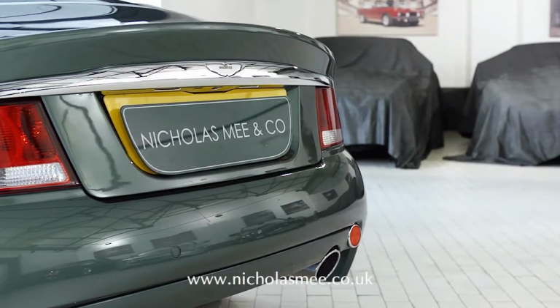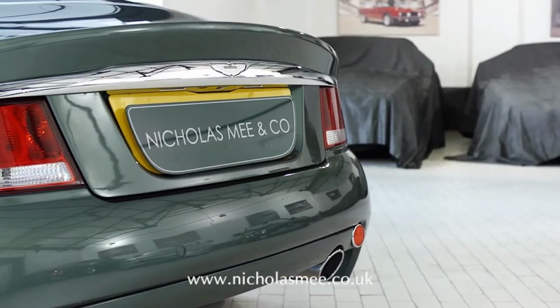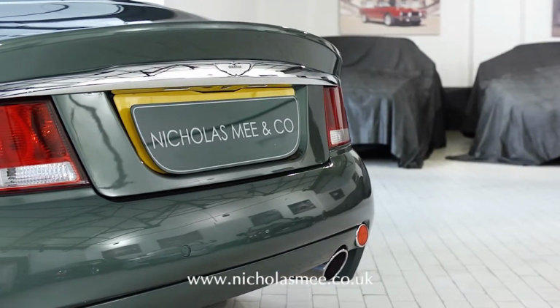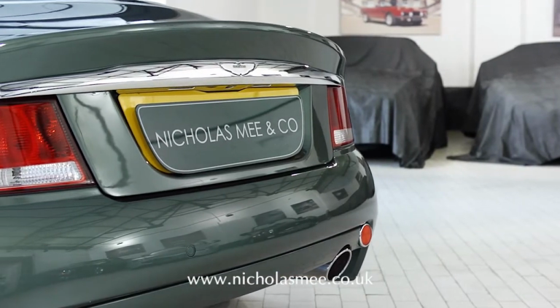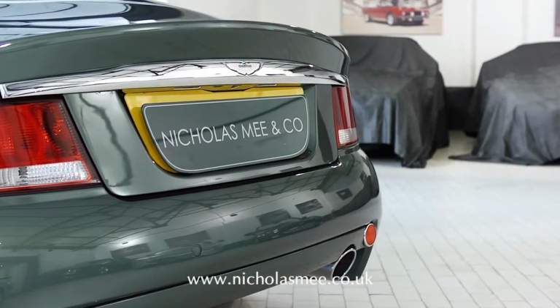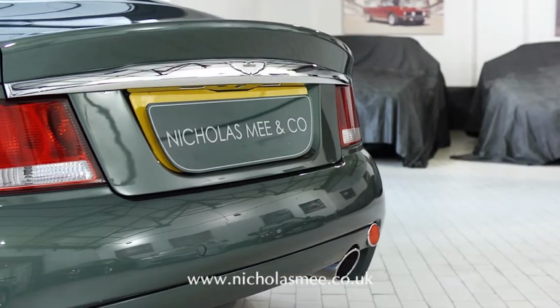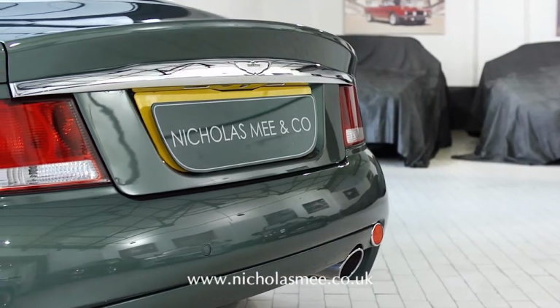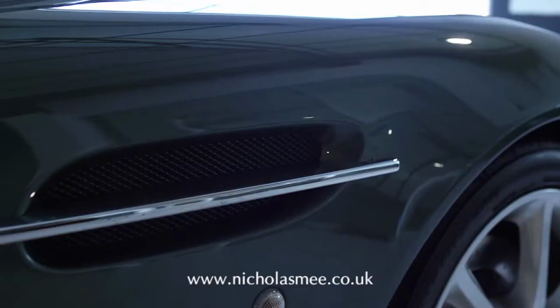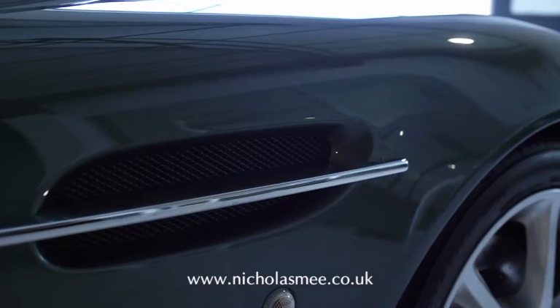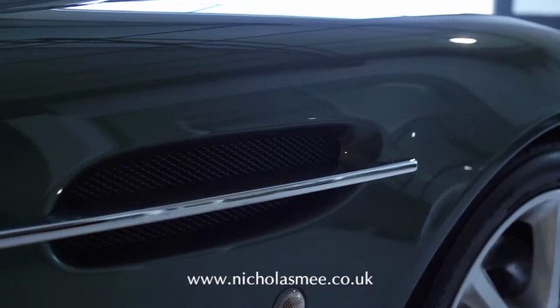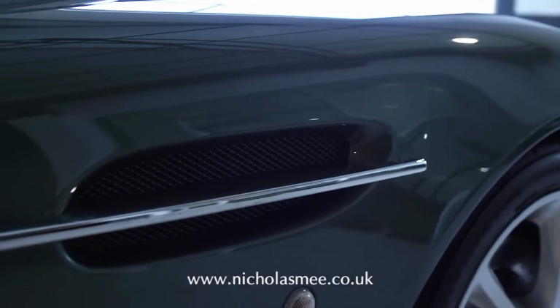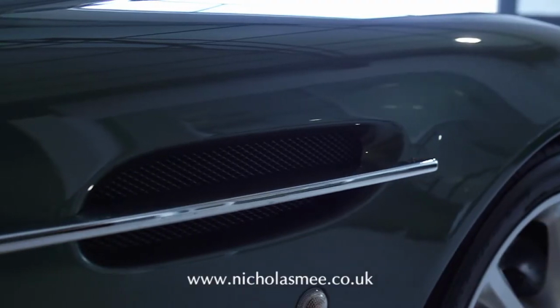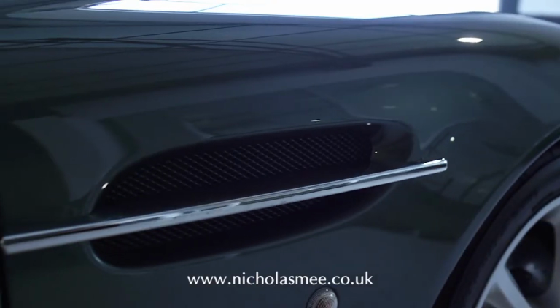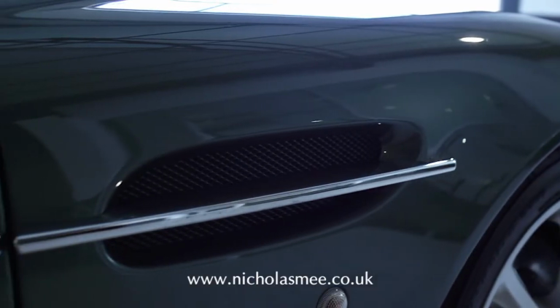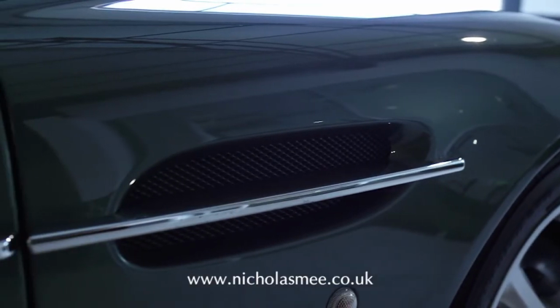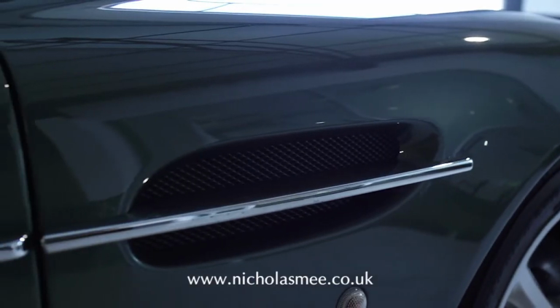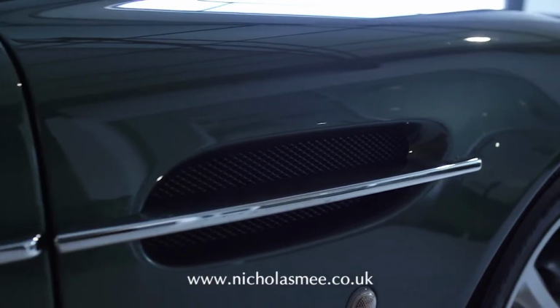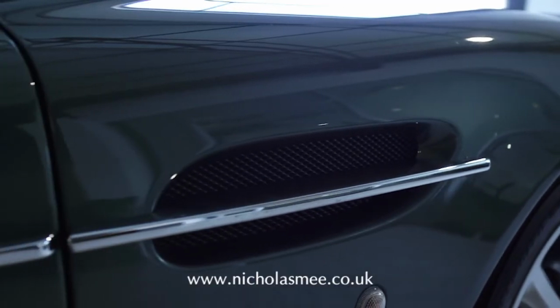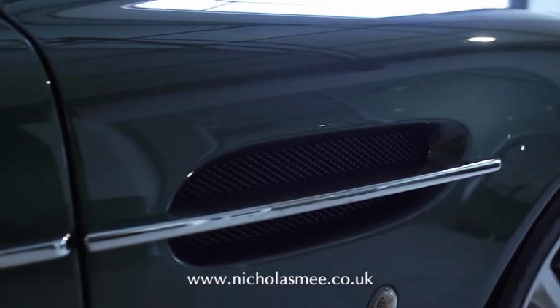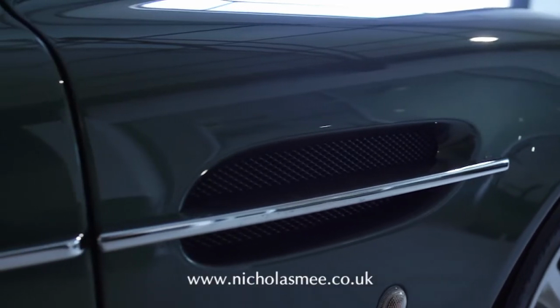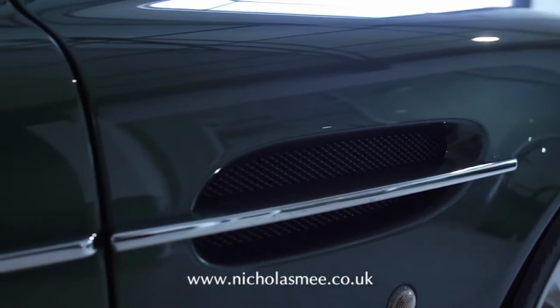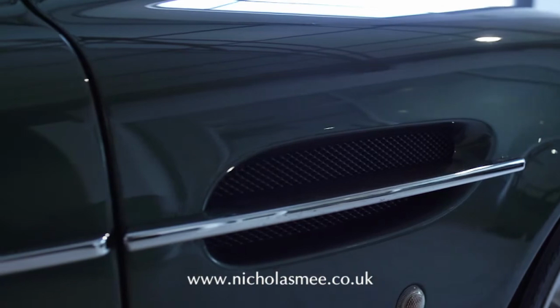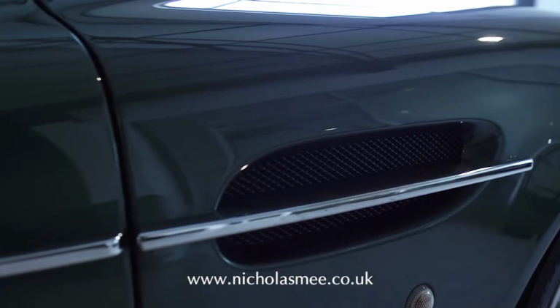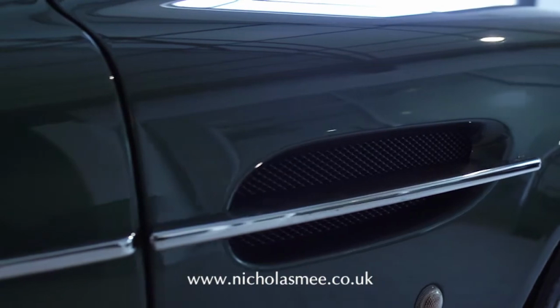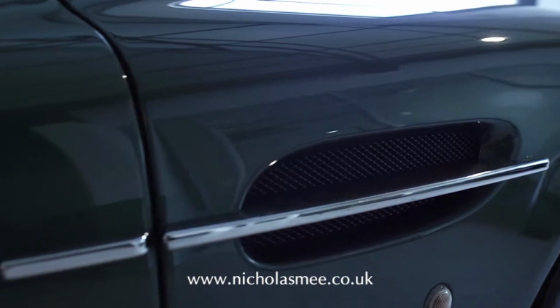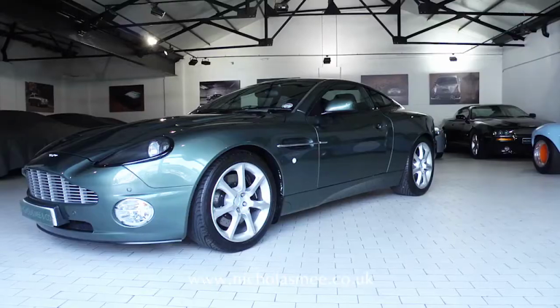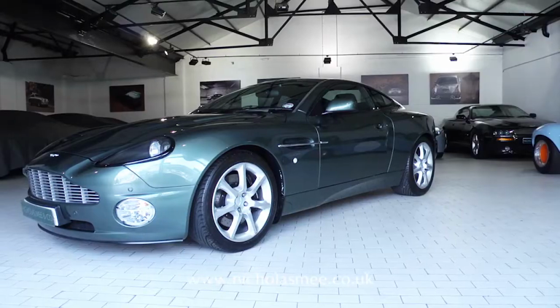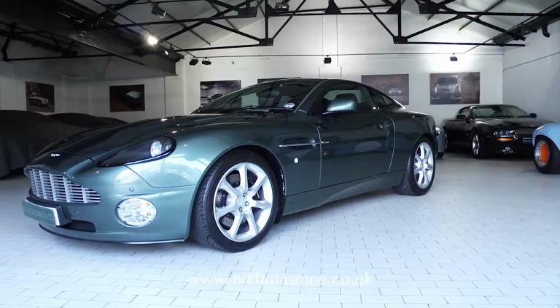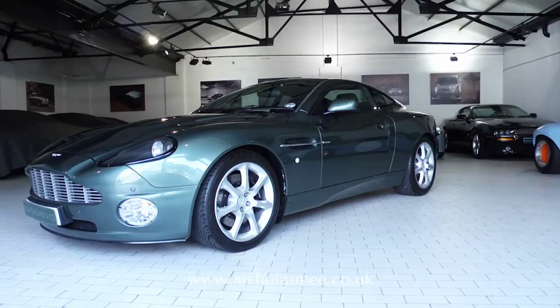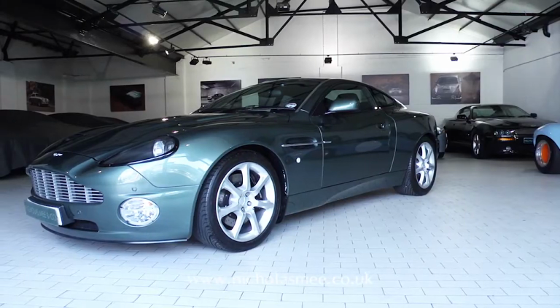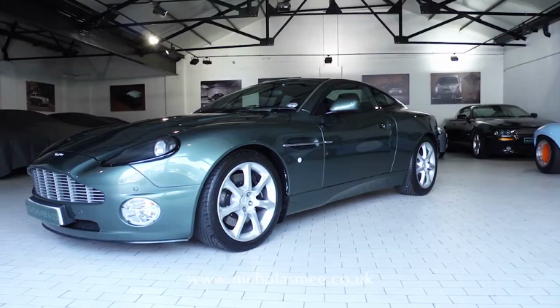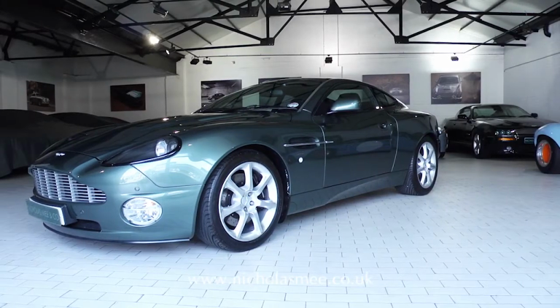This car warrants your attention and can be viewed now at our Brackenbury House showroom in West London.